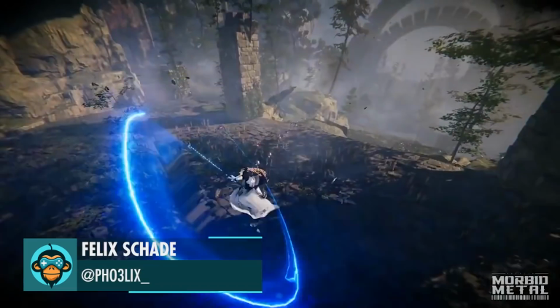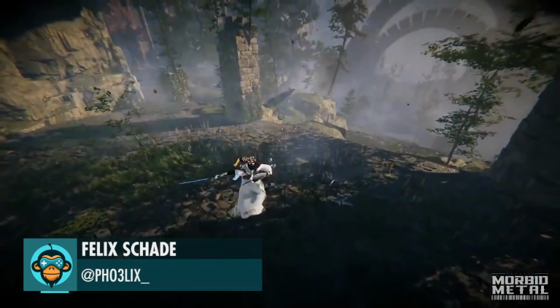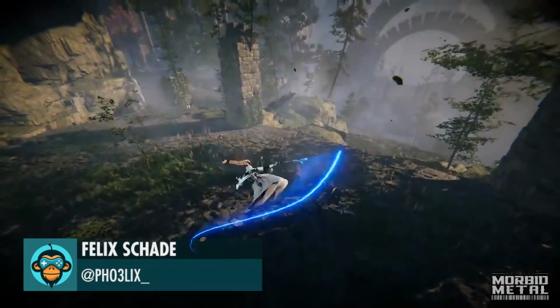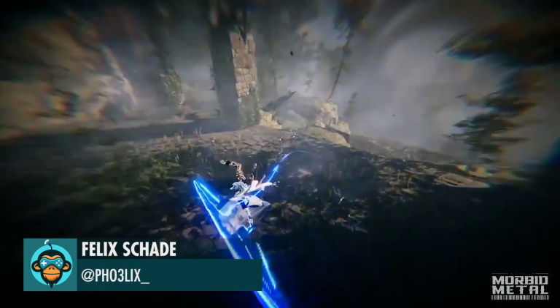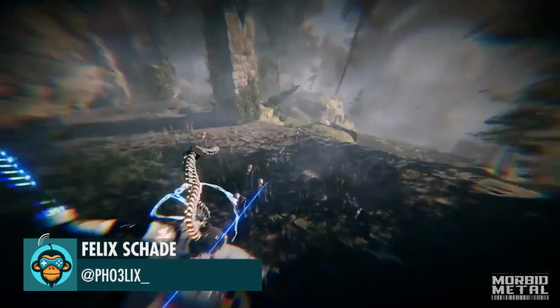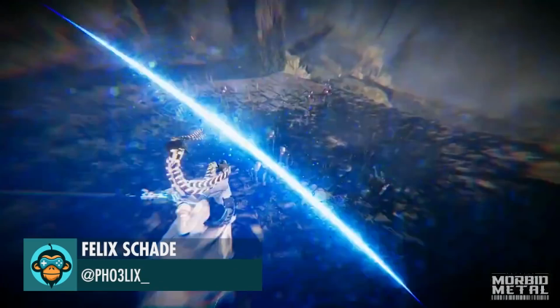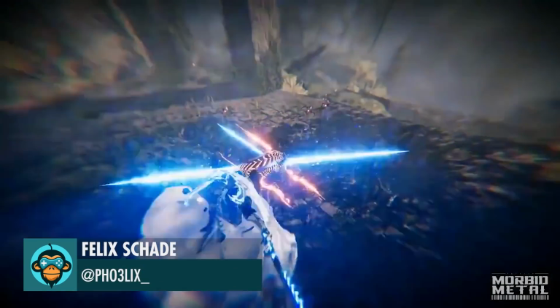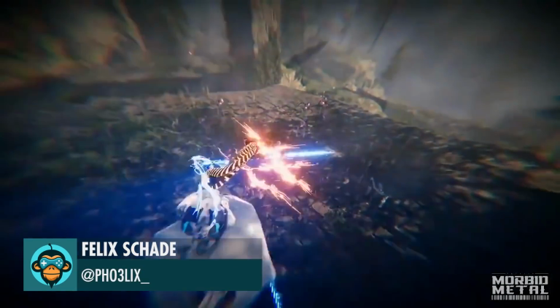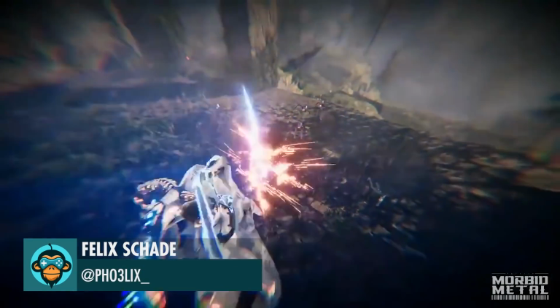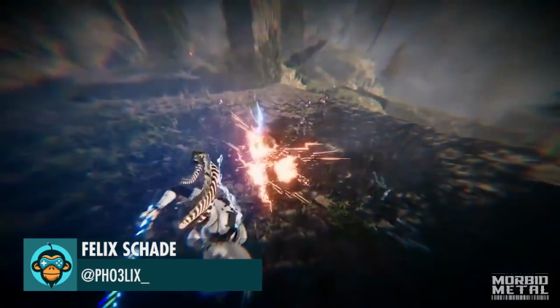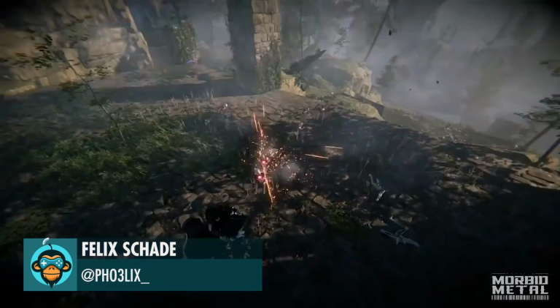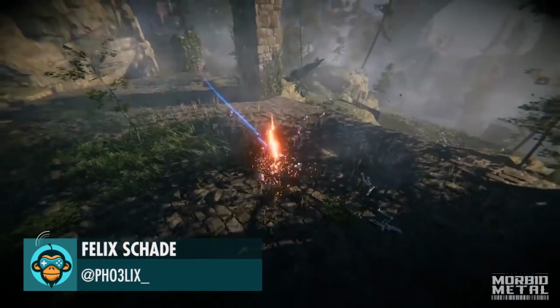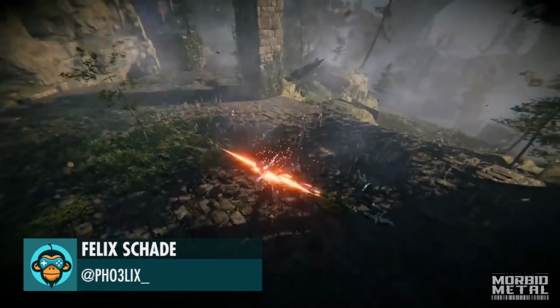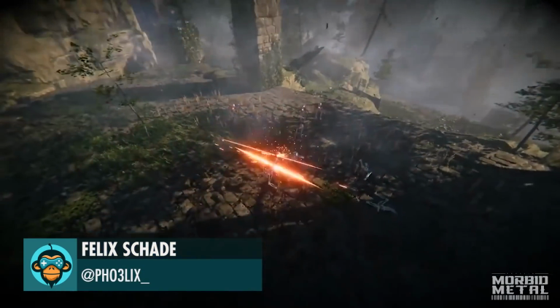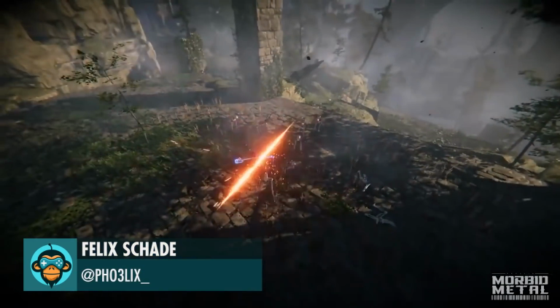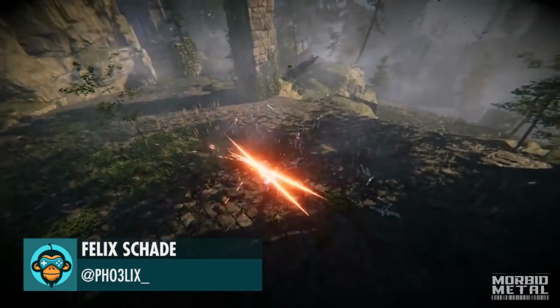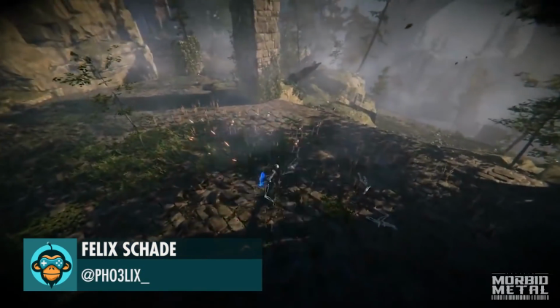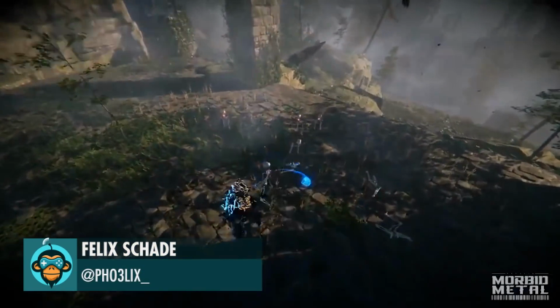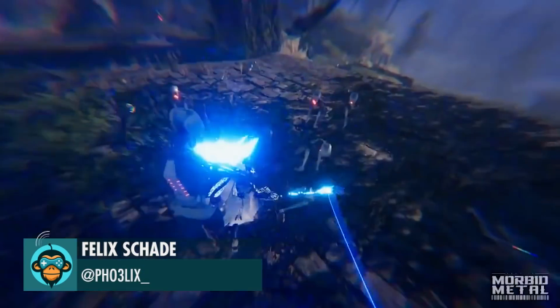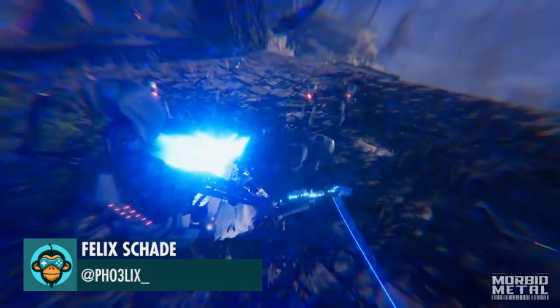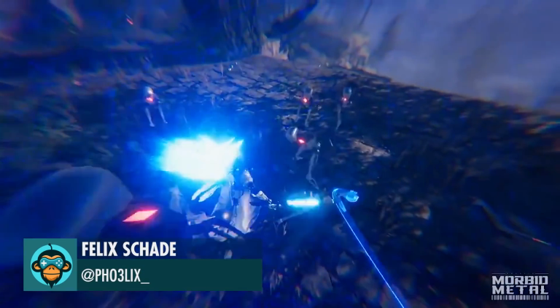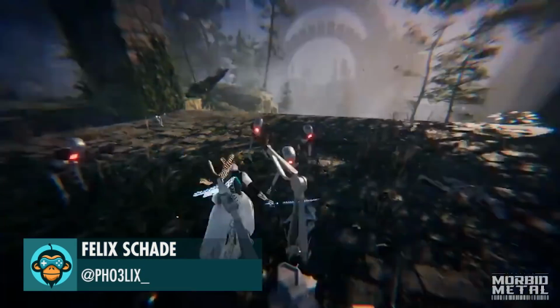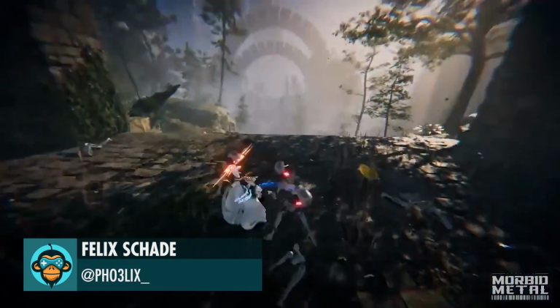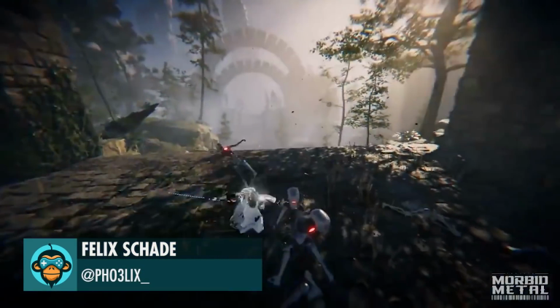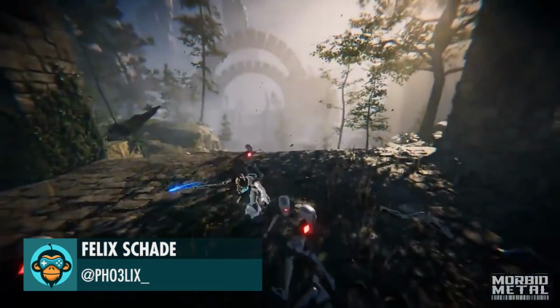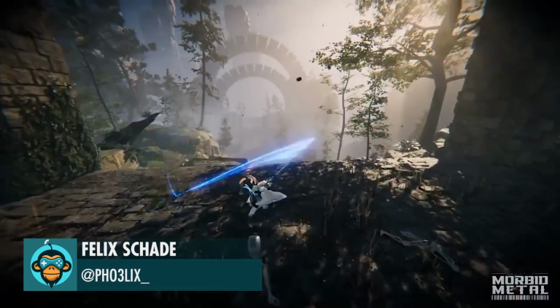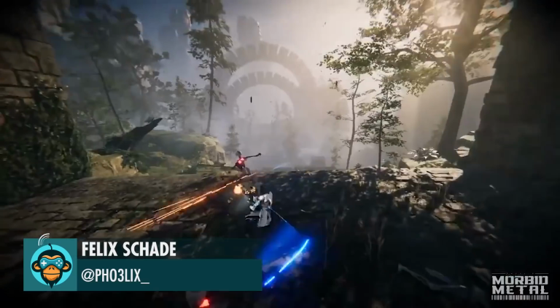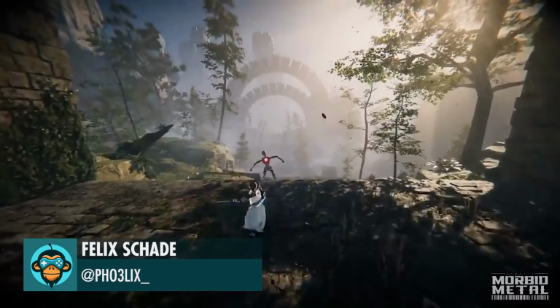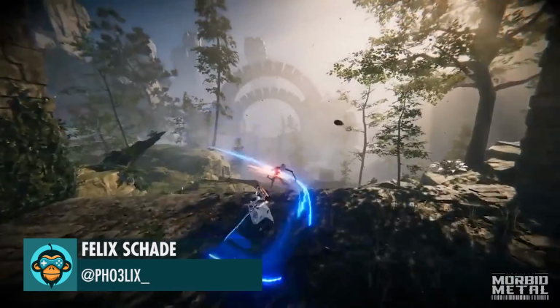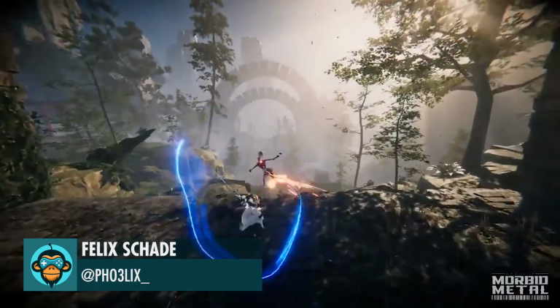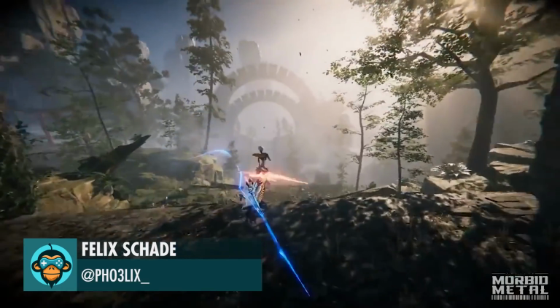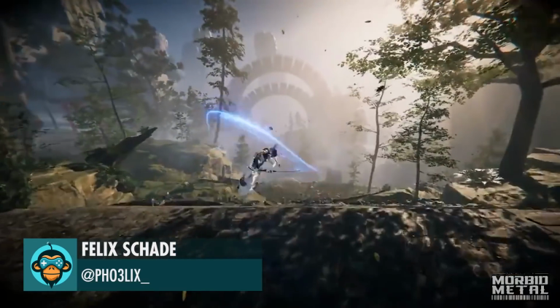Nominated for the Unity Showcase Award at GDC Showcase for Best Visuals. Congratulations, Felix!